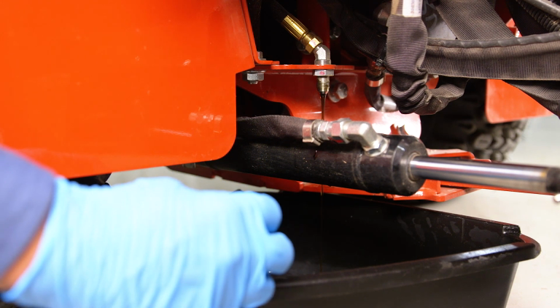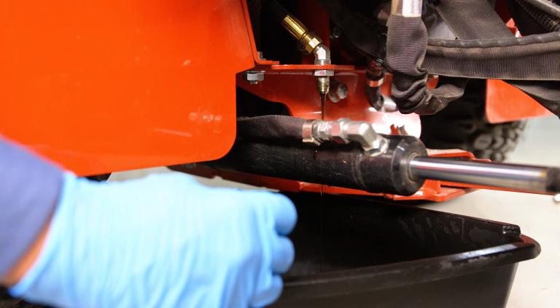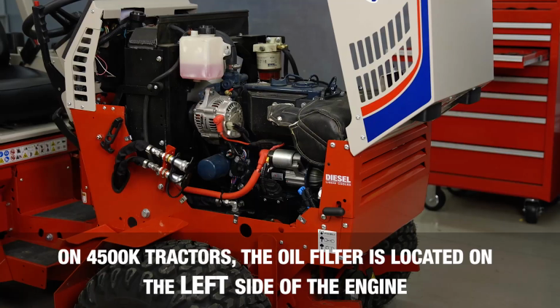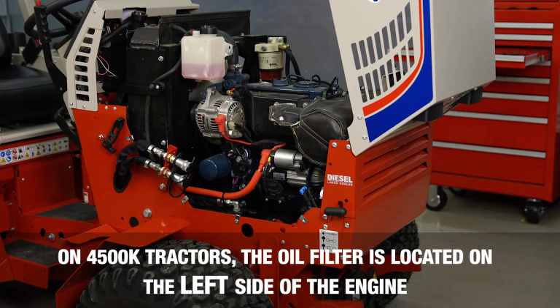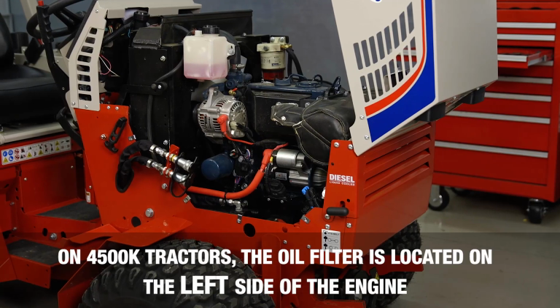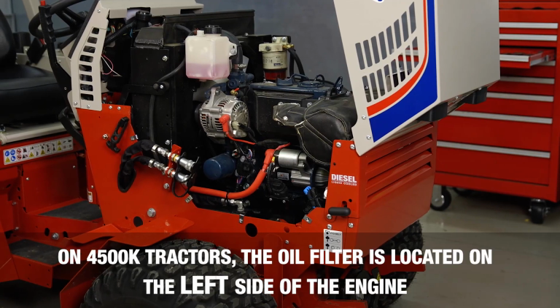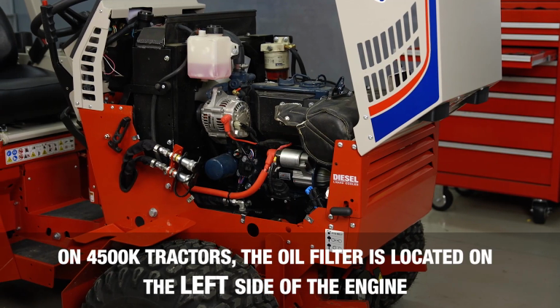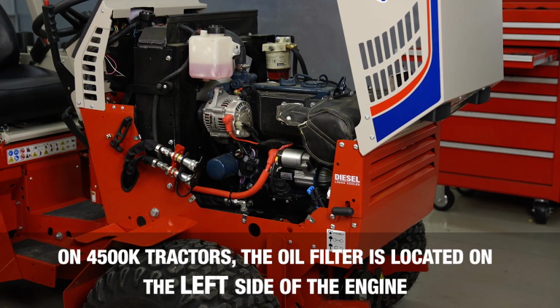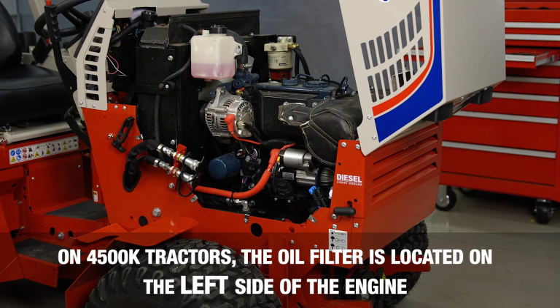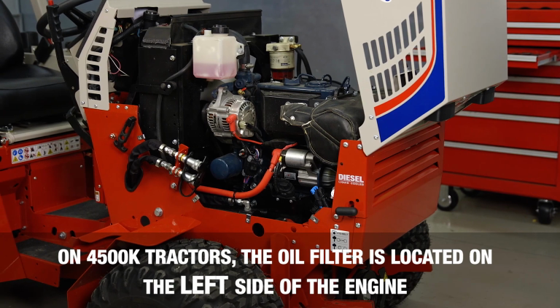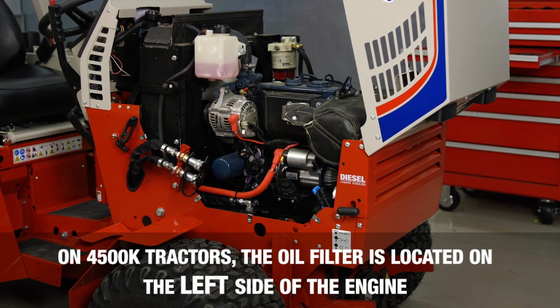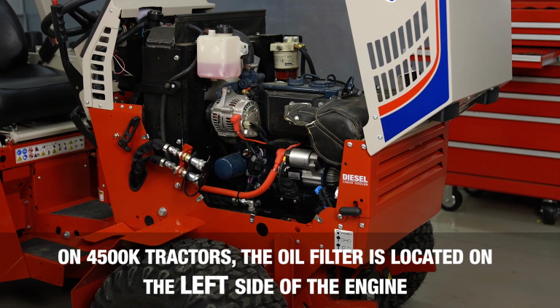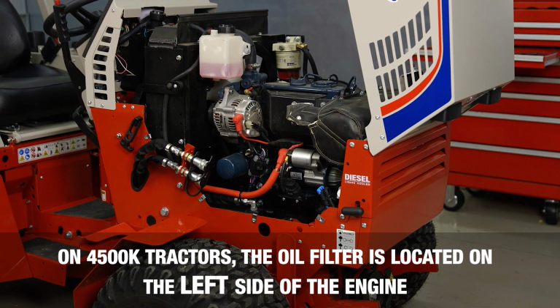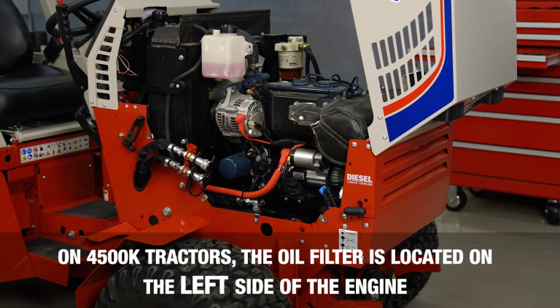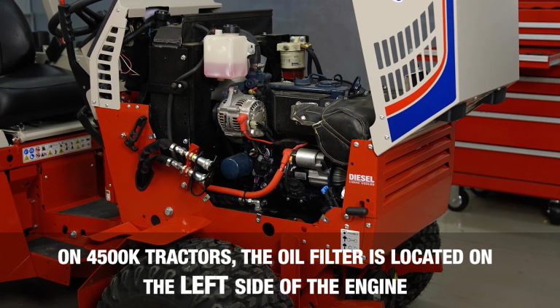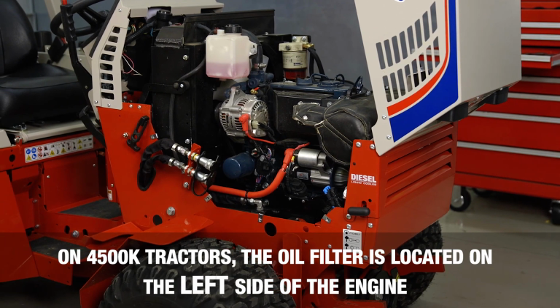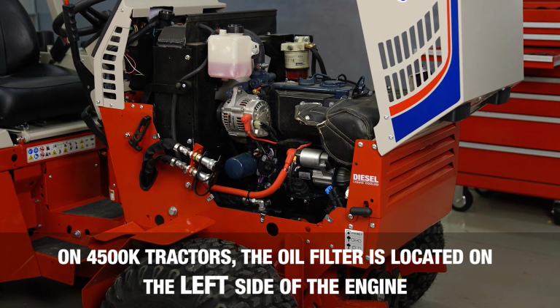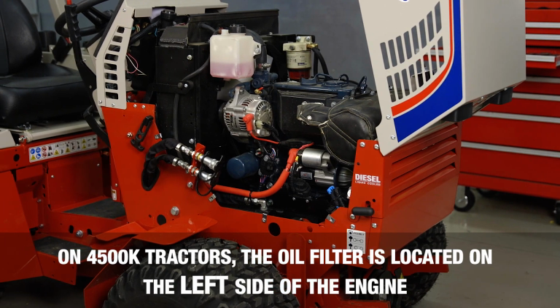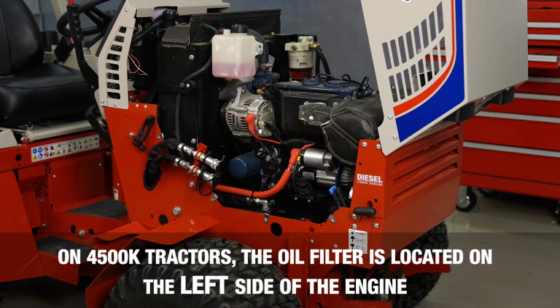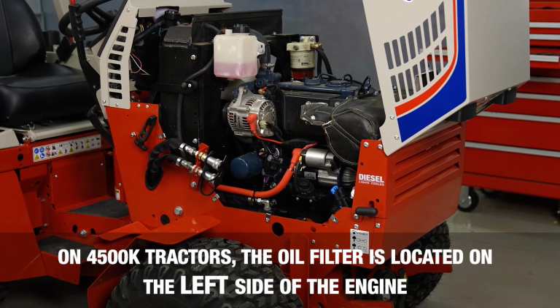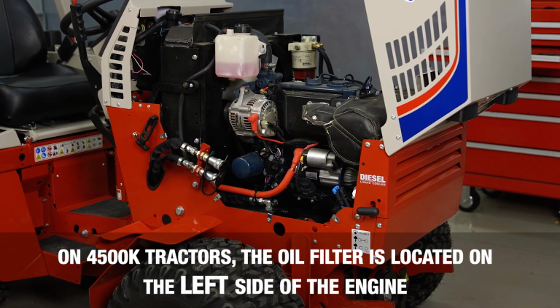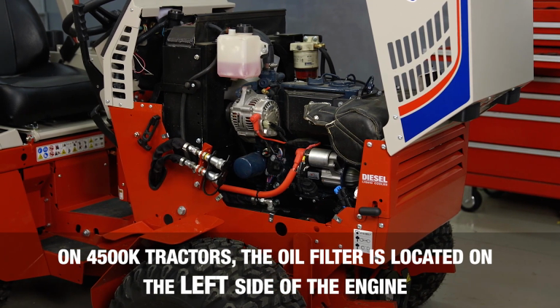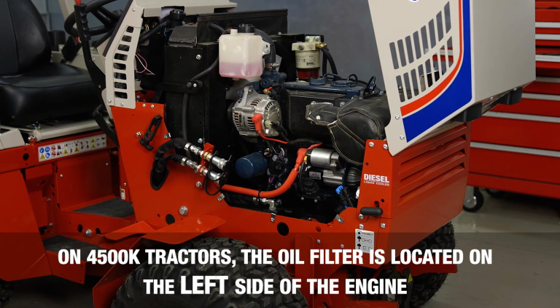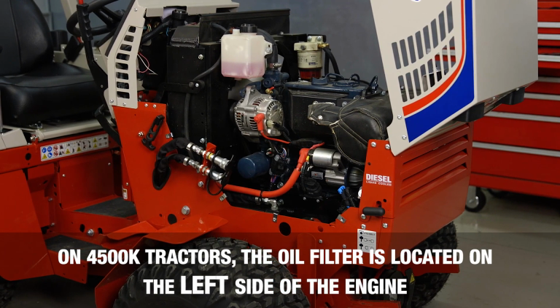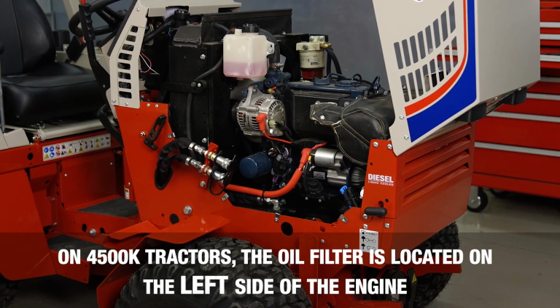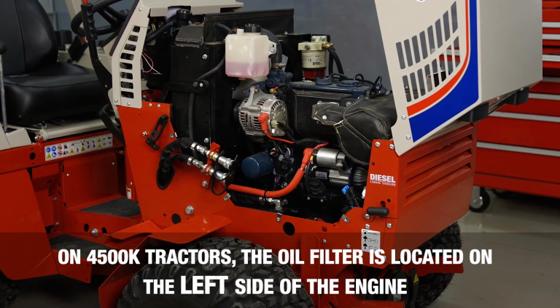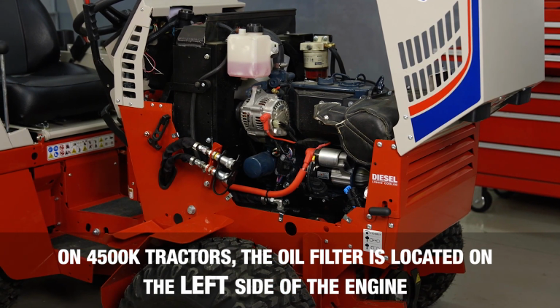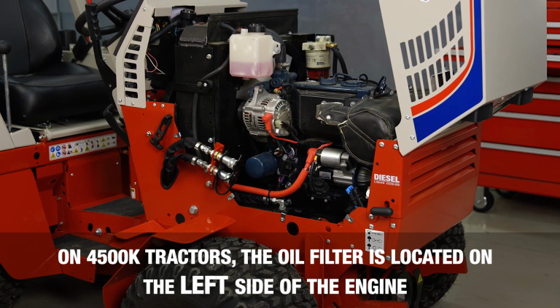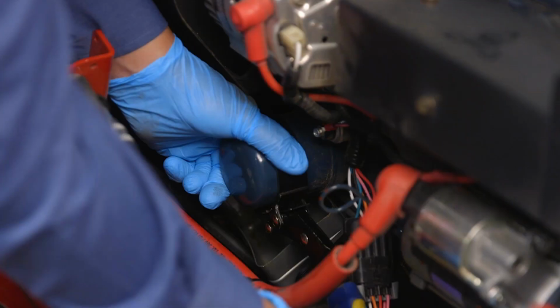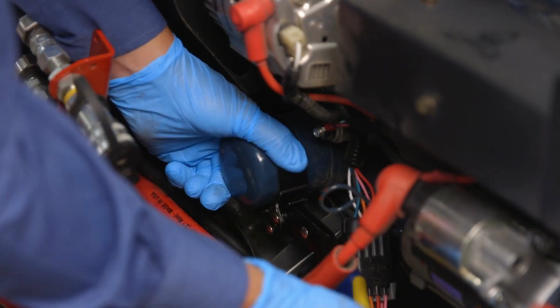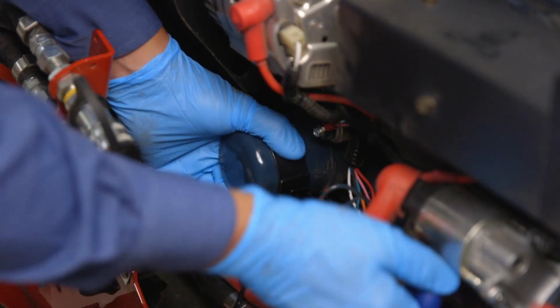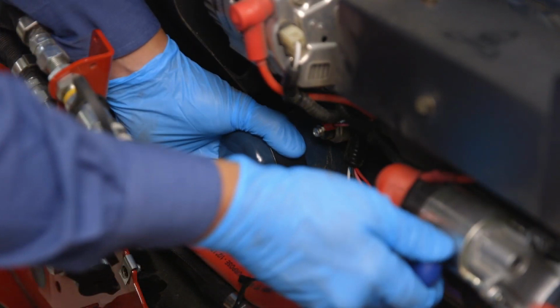Go ahead and remove the engine oil filter, which is located on the right side of the engine.